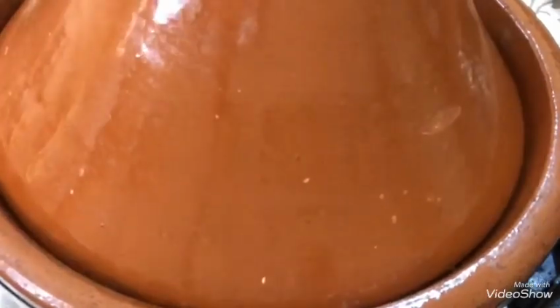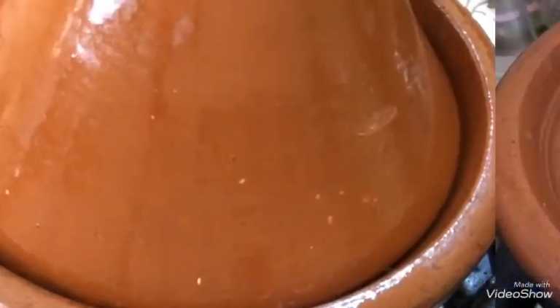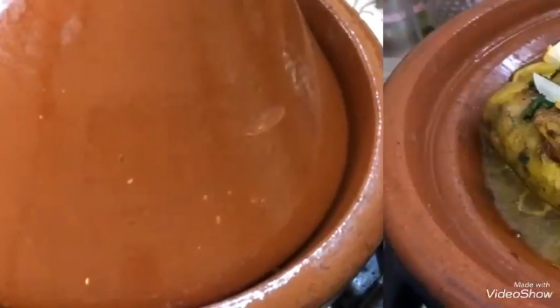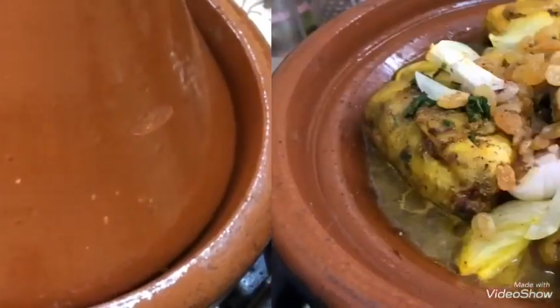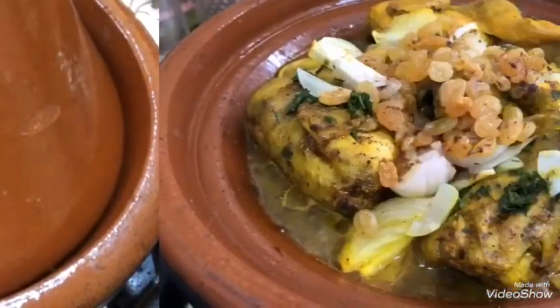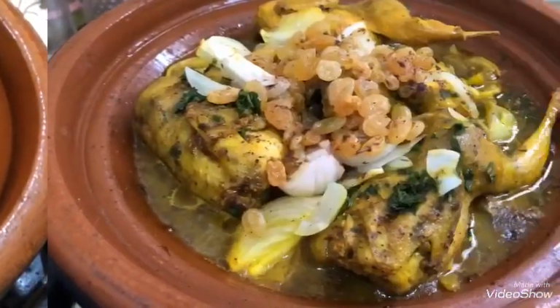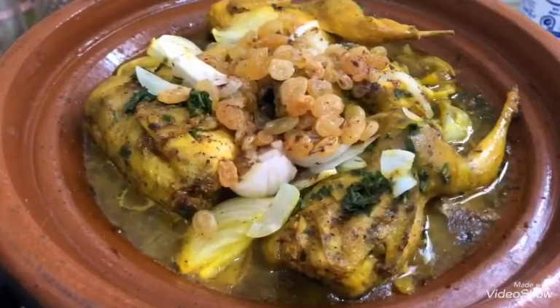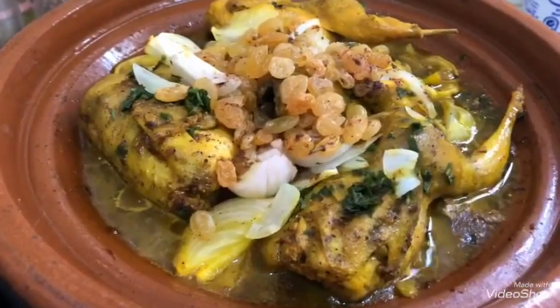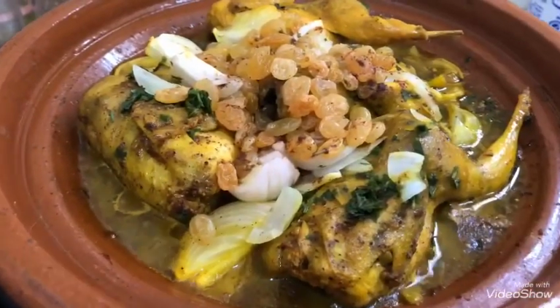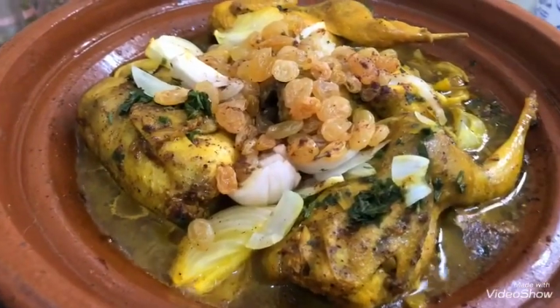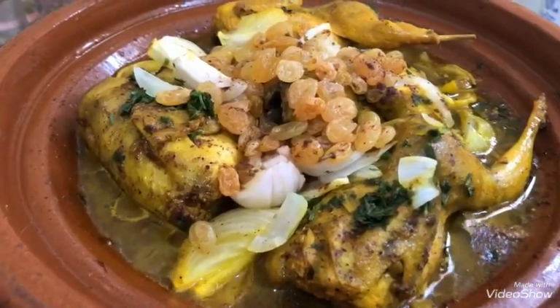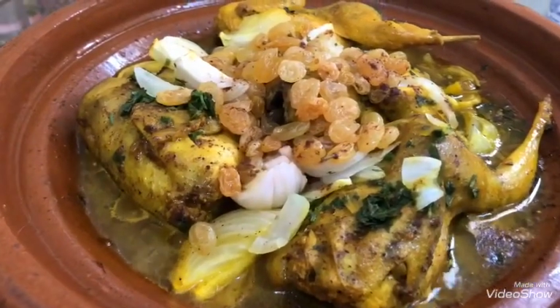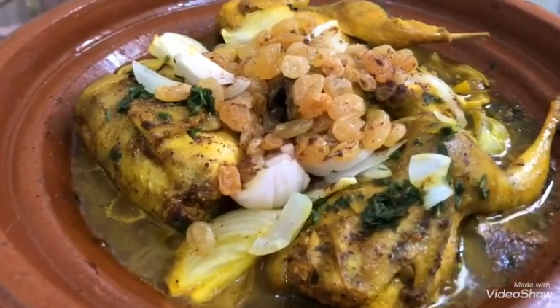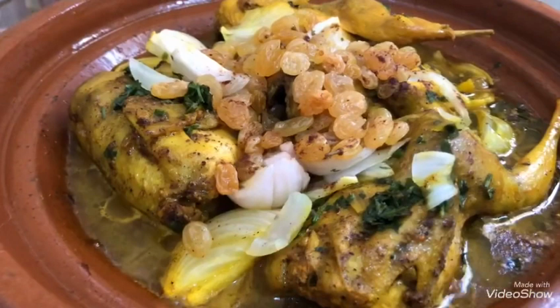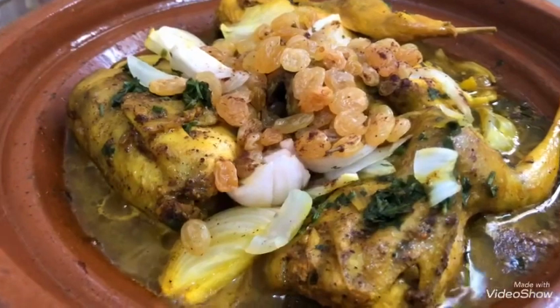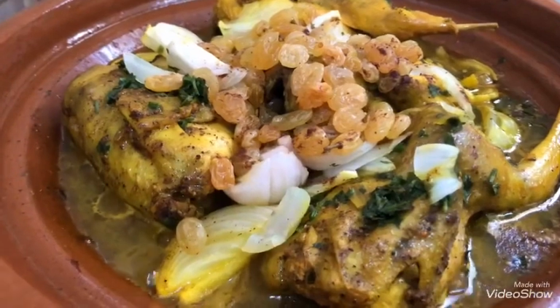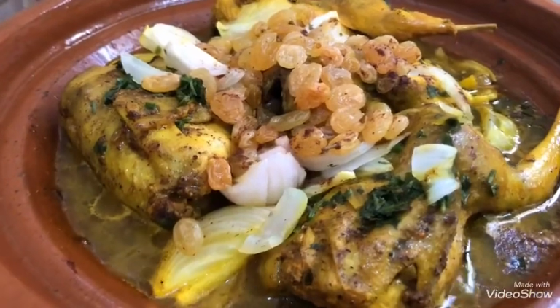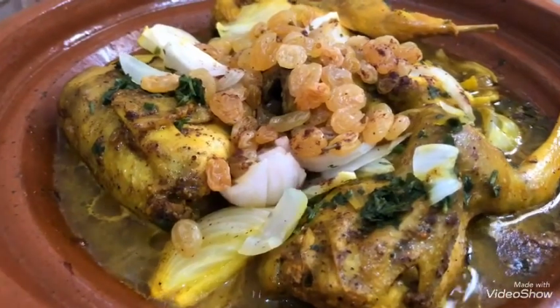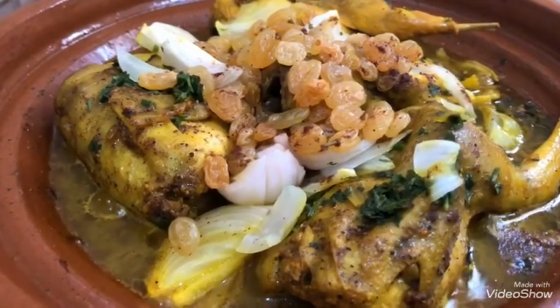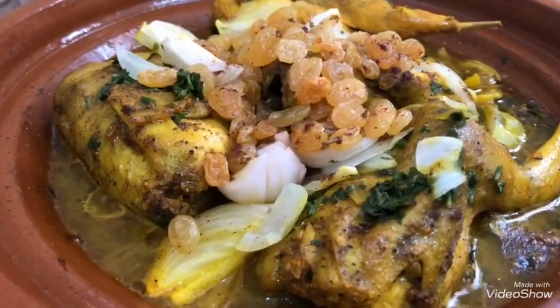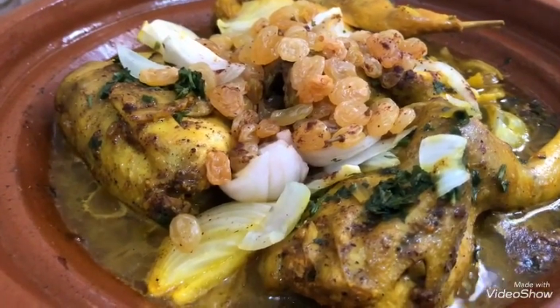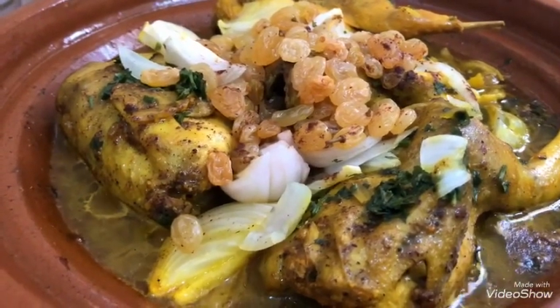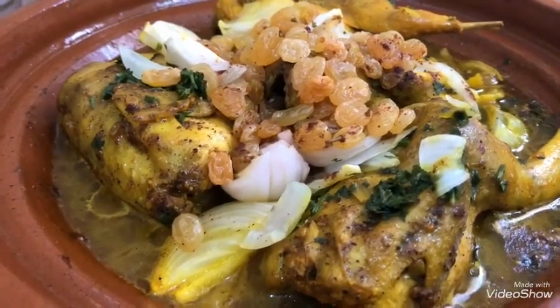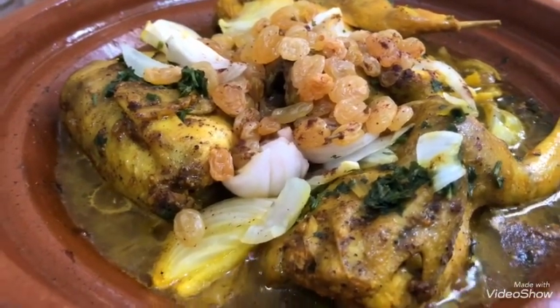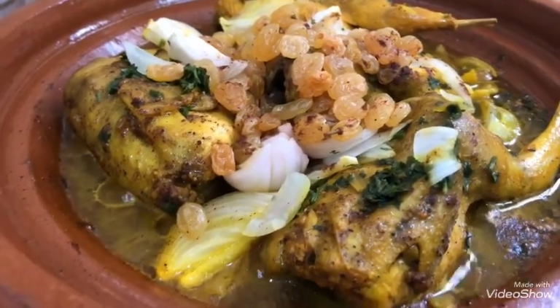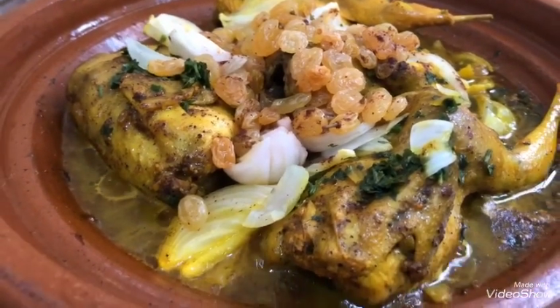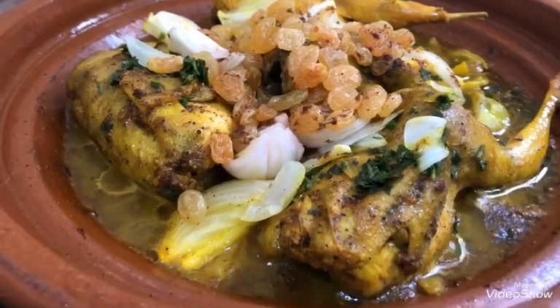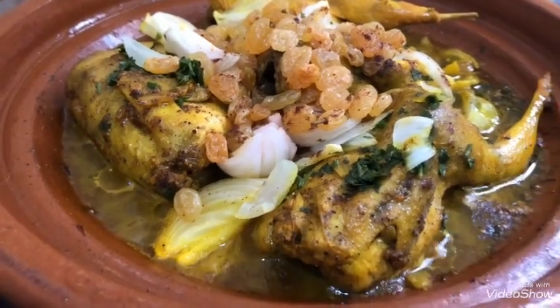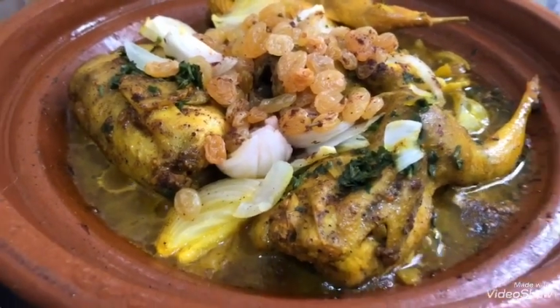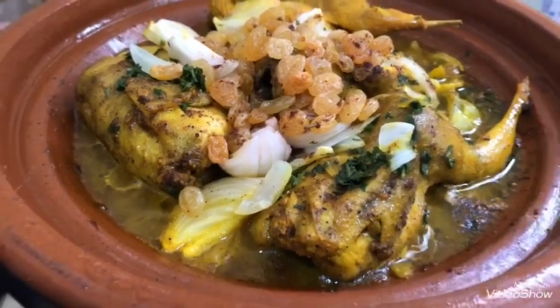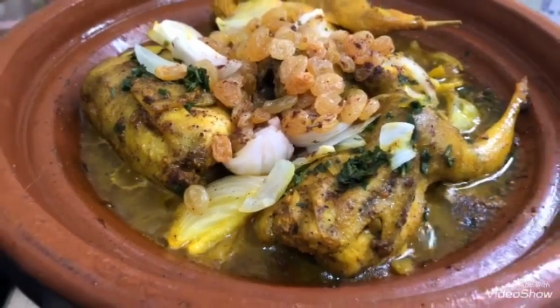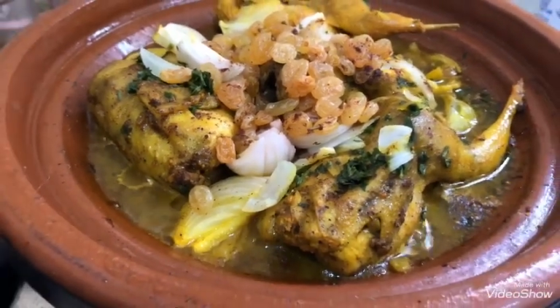نغطيه. مرة مرة نطلع ليه نشوف، إلى نشوف ما فيه ماء نضيف شوية الماء، دائما على نار هادئ.